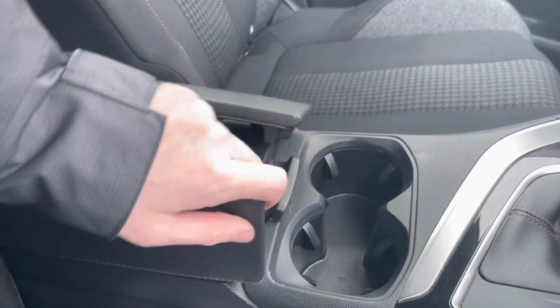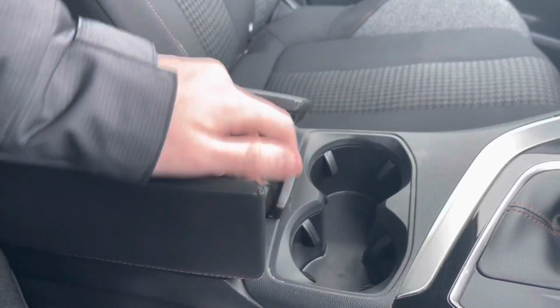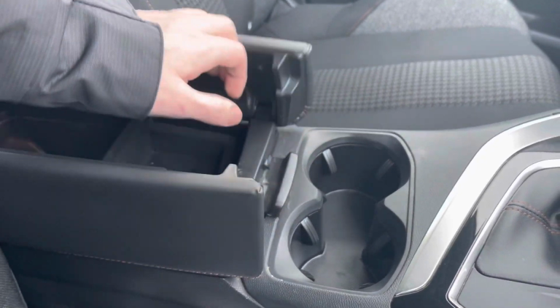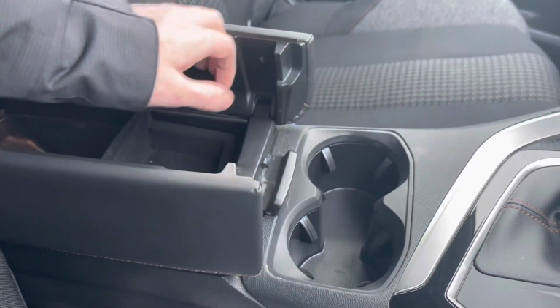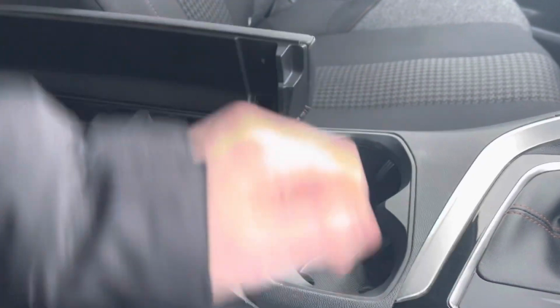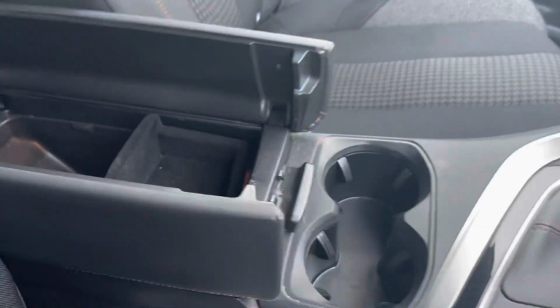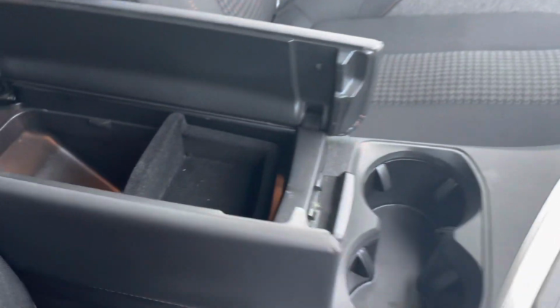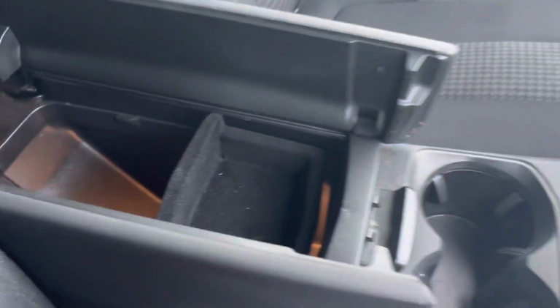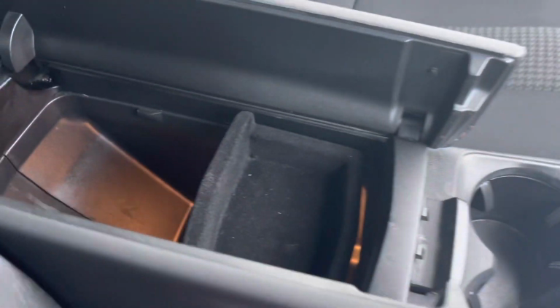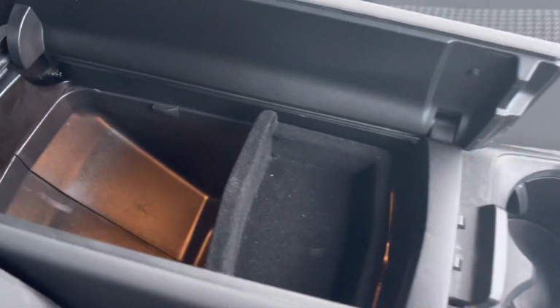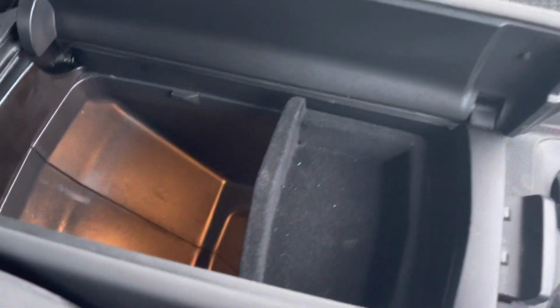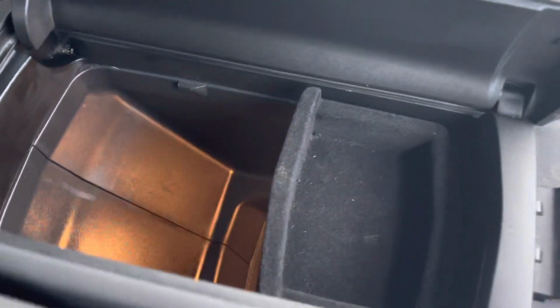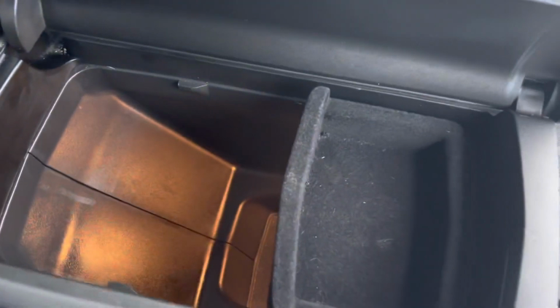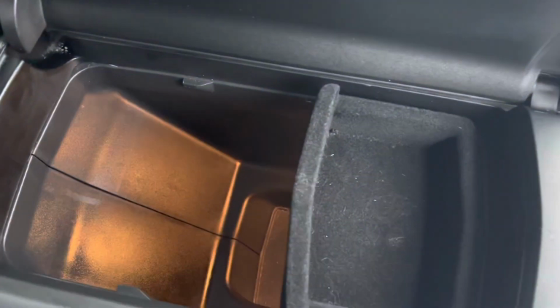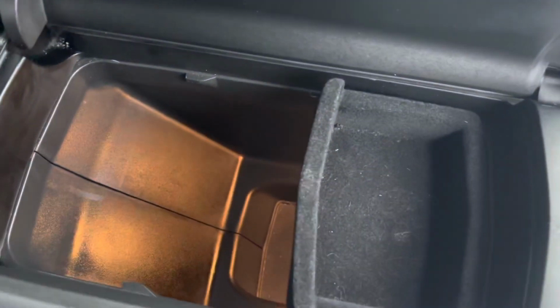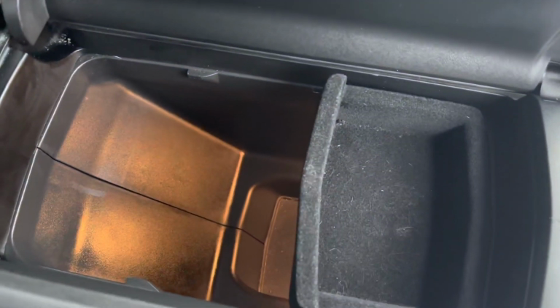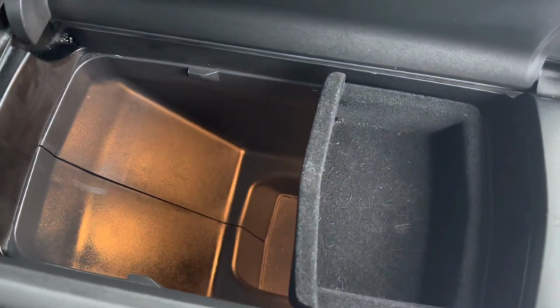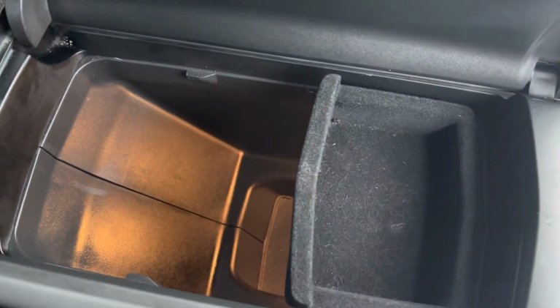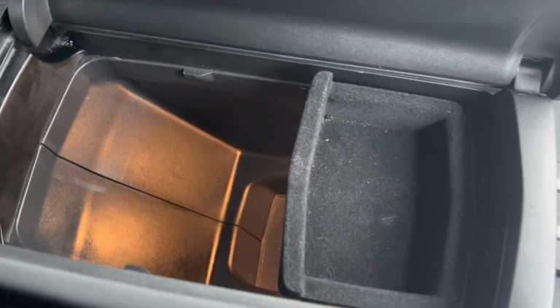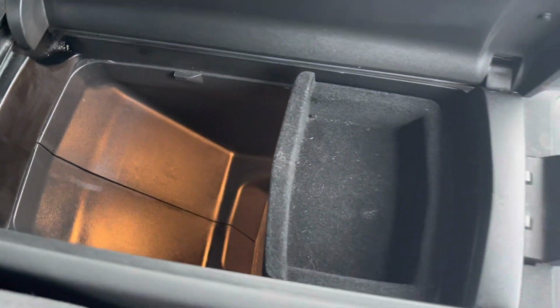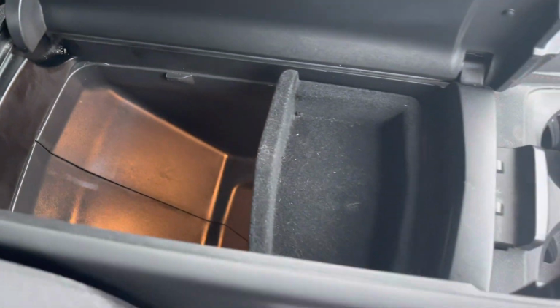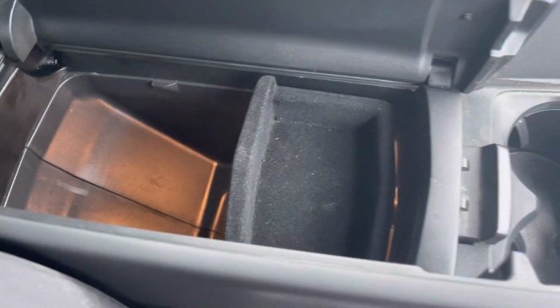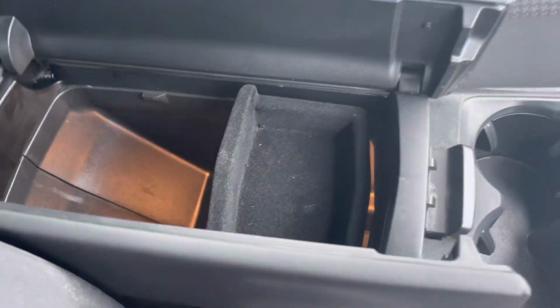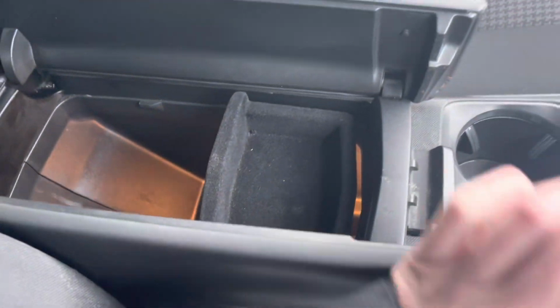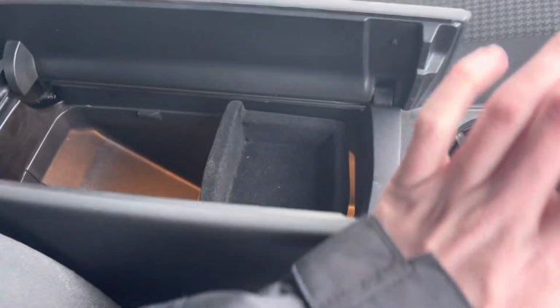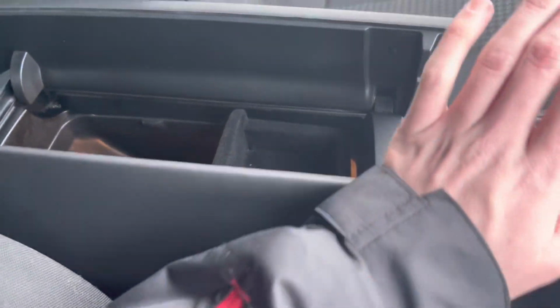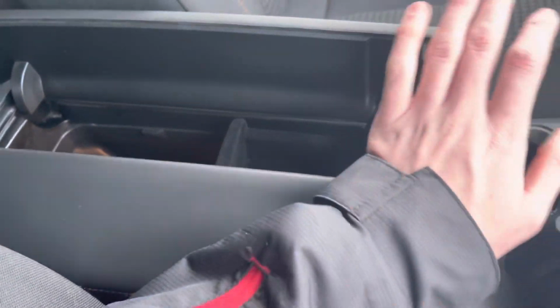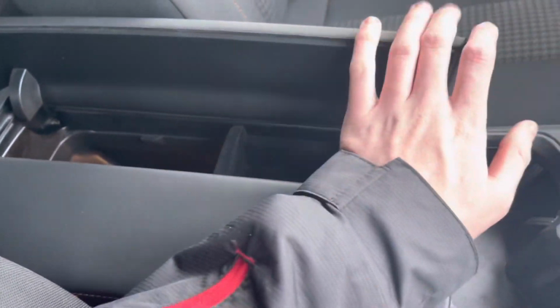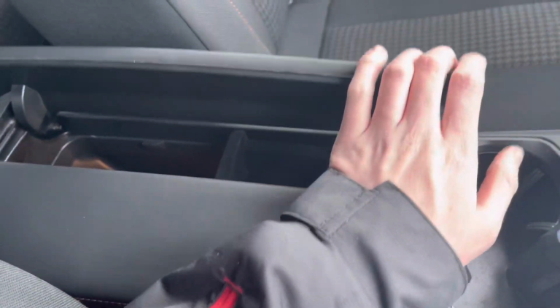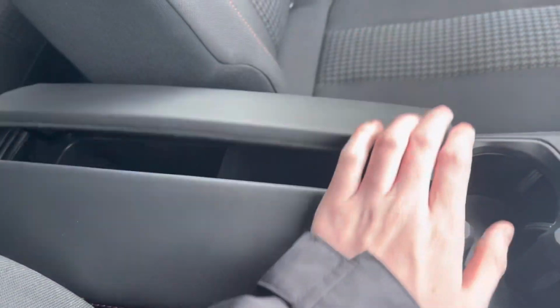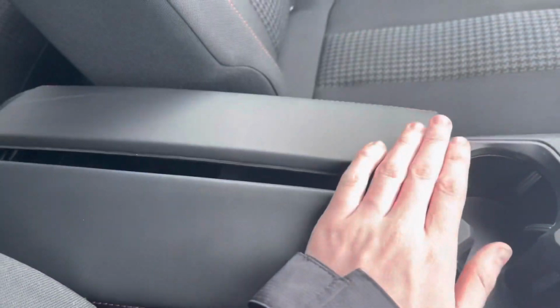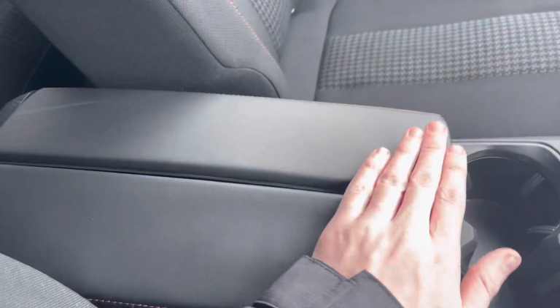You can store the key for the car, as well as any CDs, wallets, or any extra items that you may like to store here.